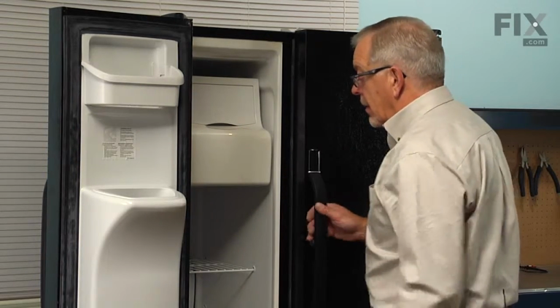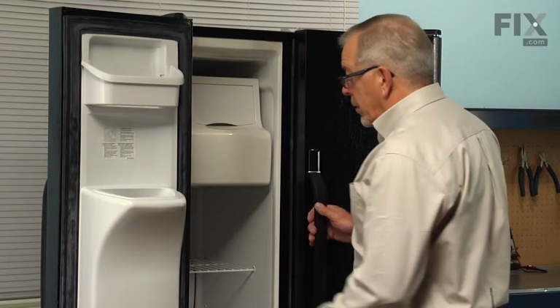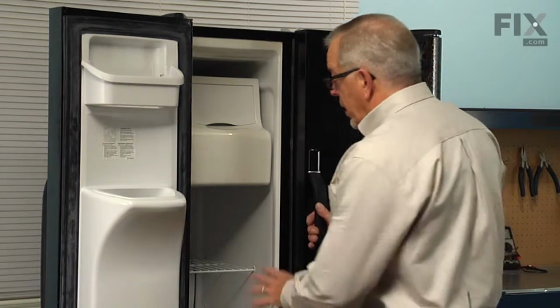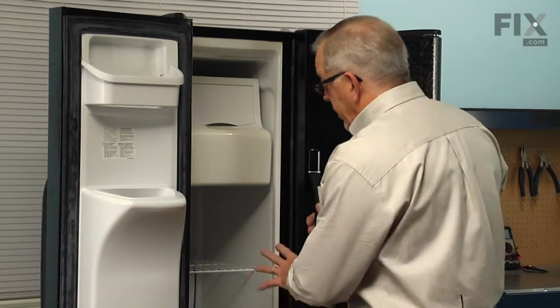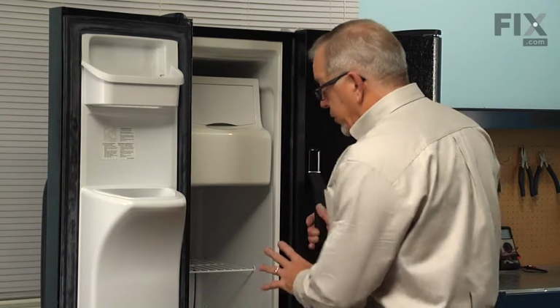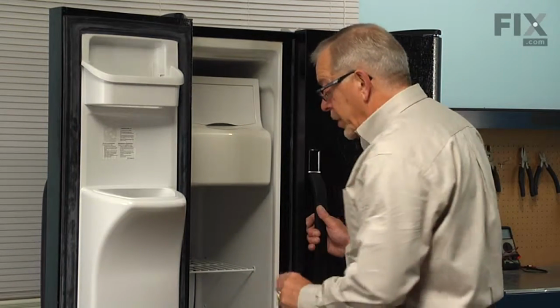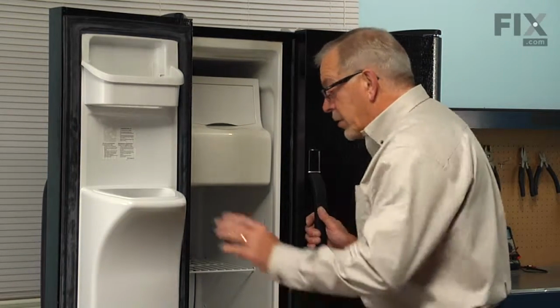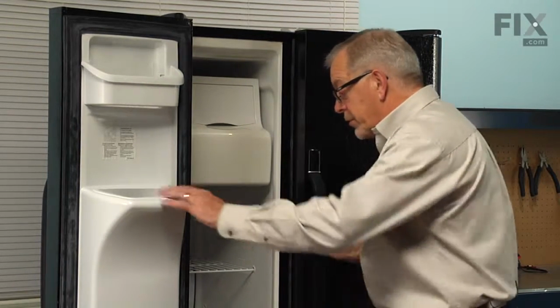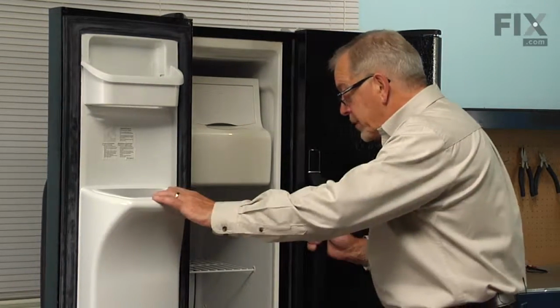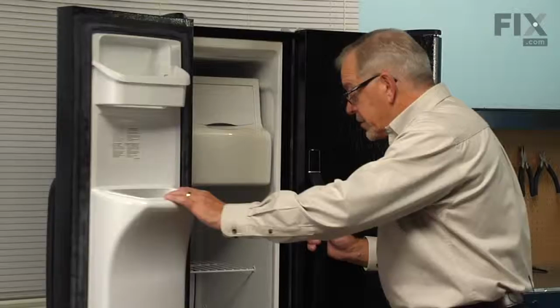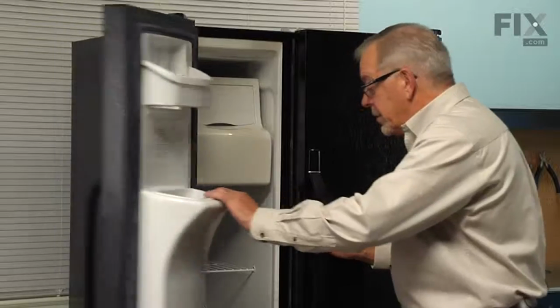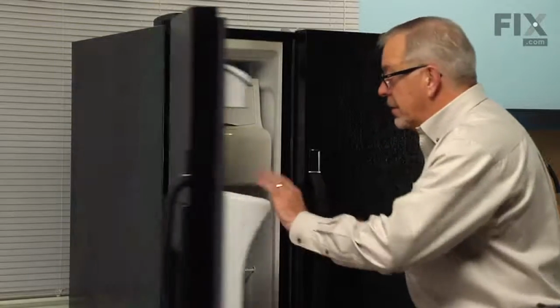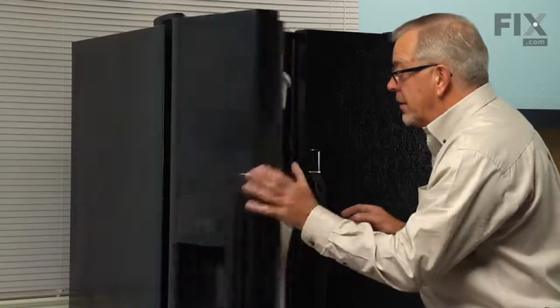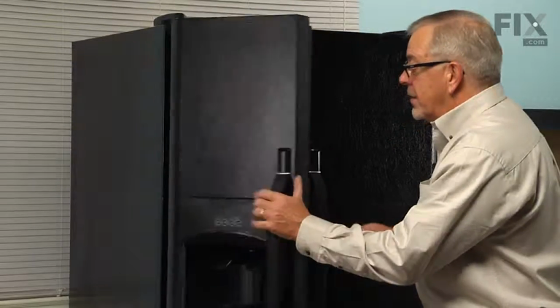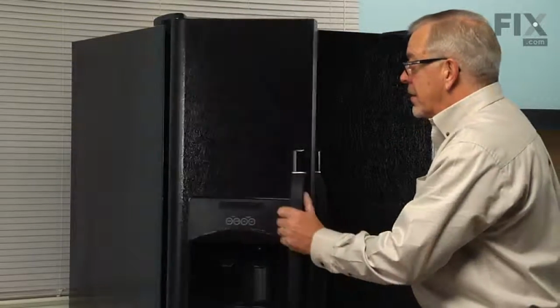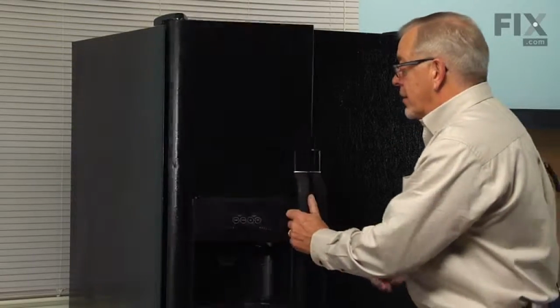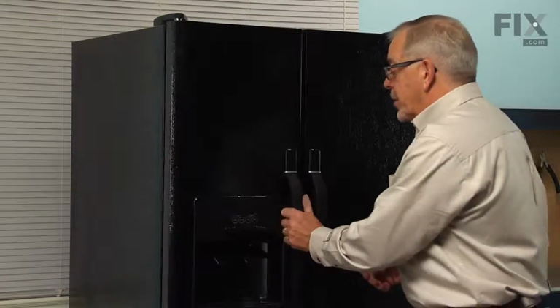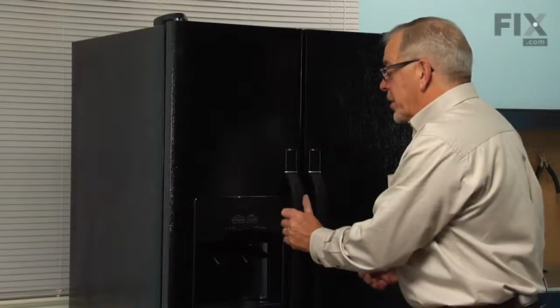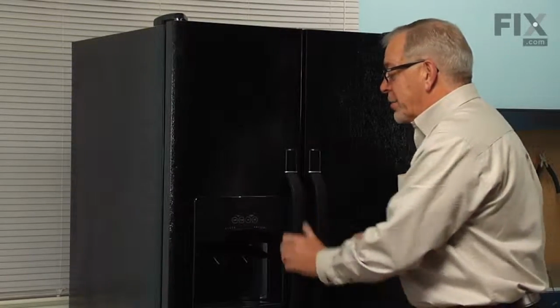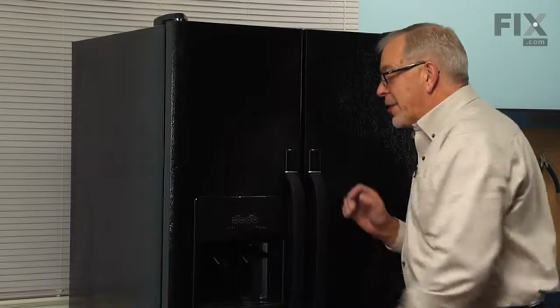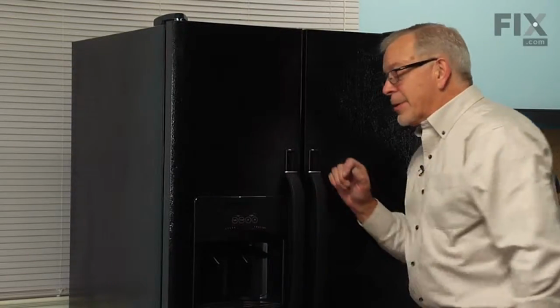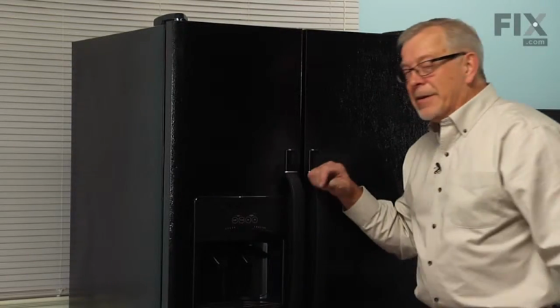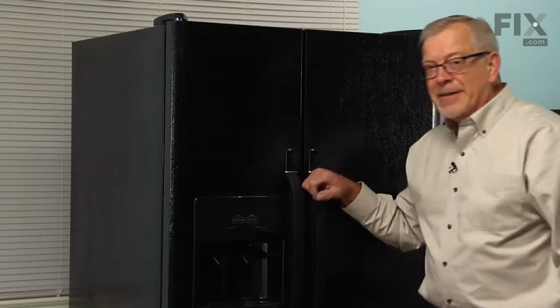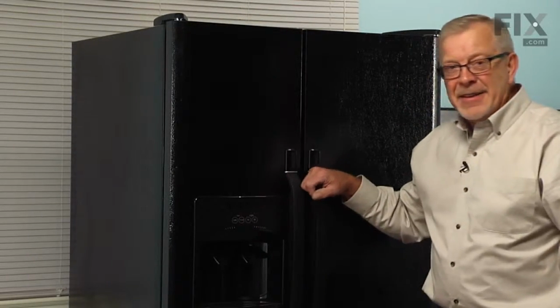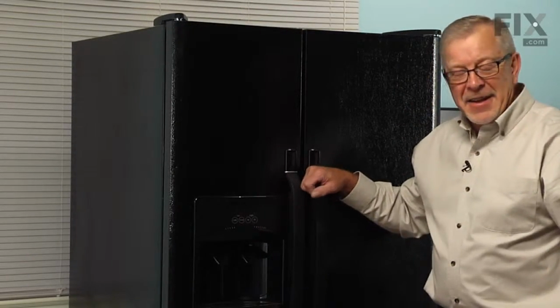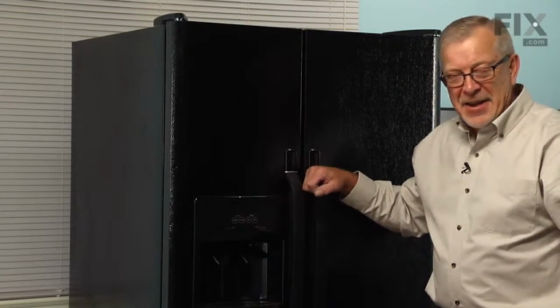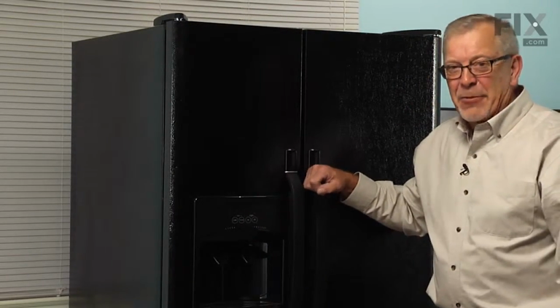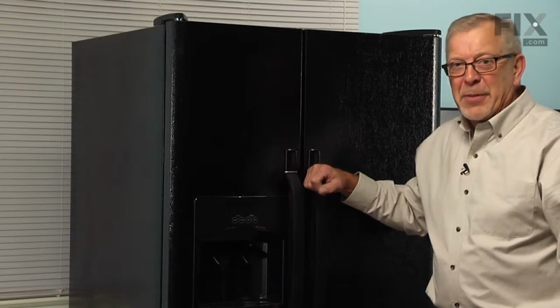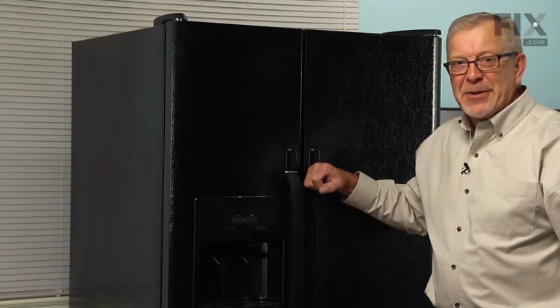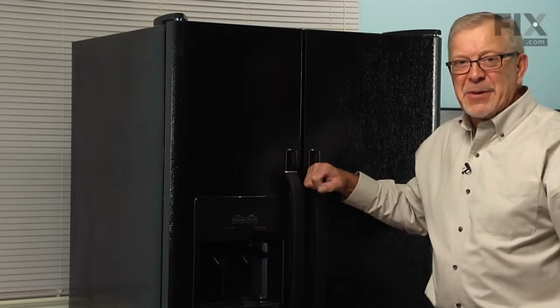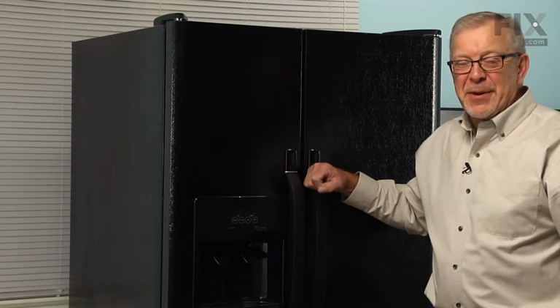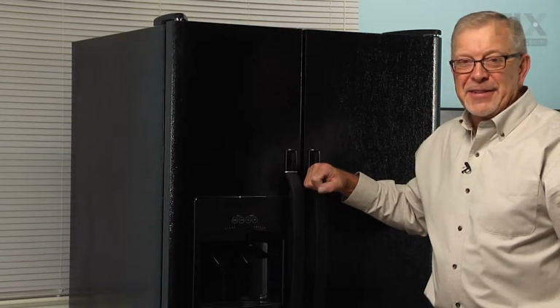We're now ready to reload the freezer, reconnect the power, and our repair is complete.